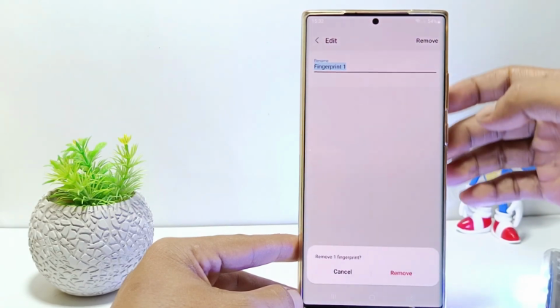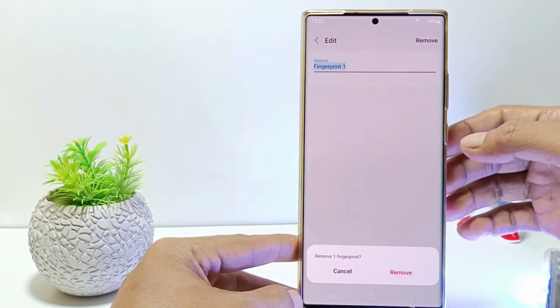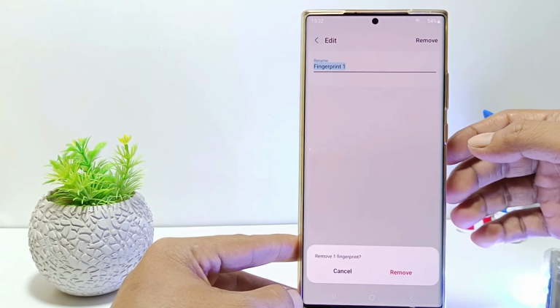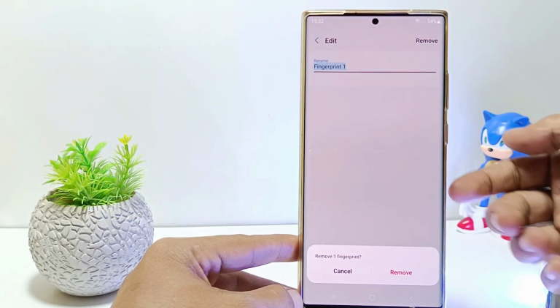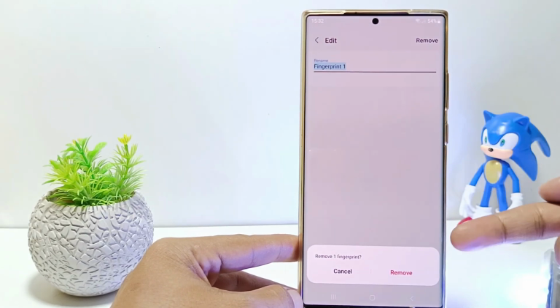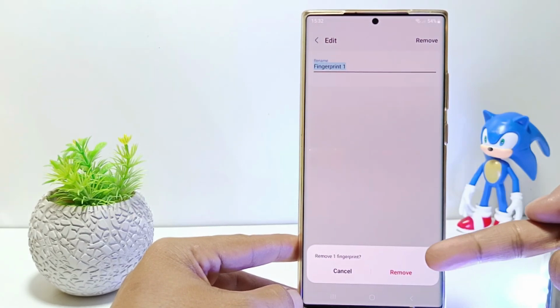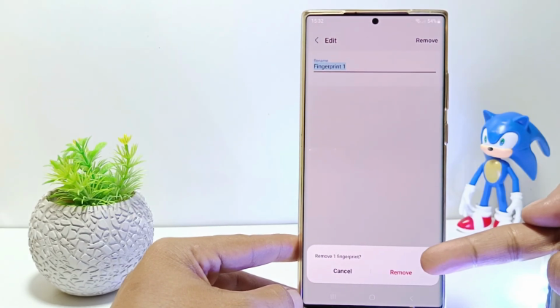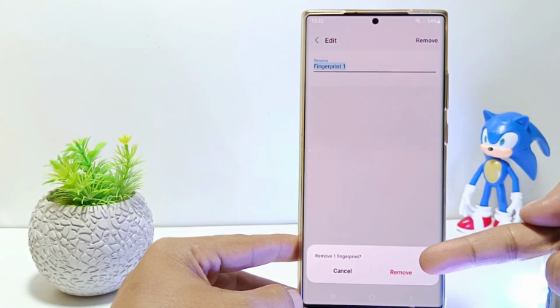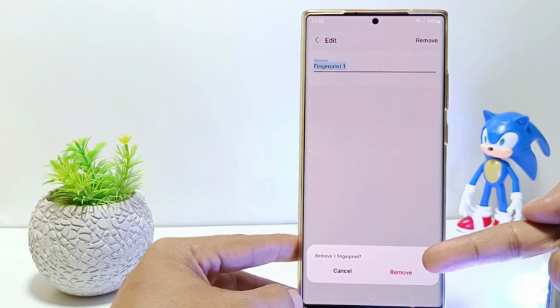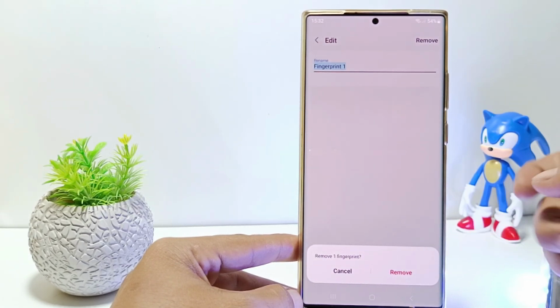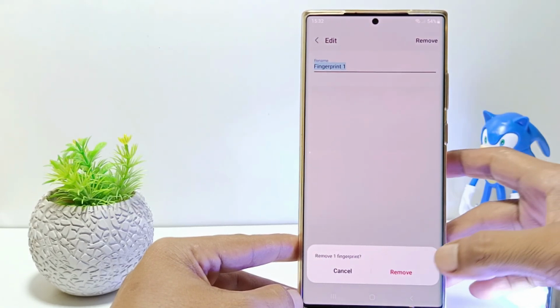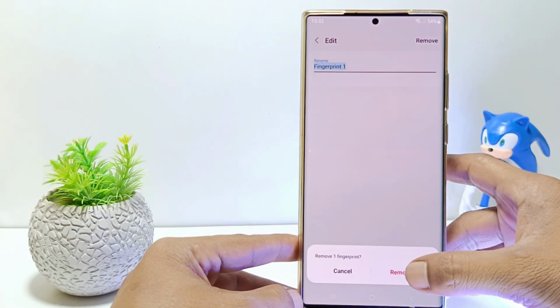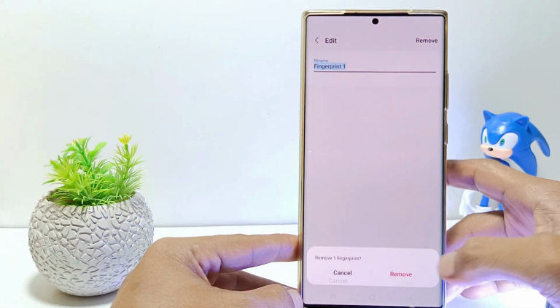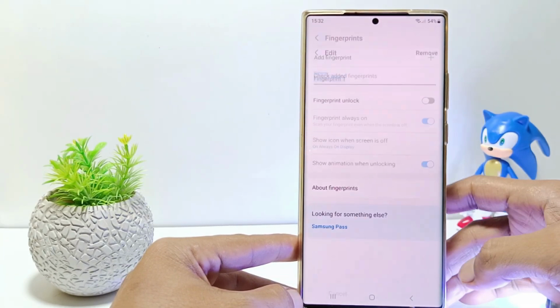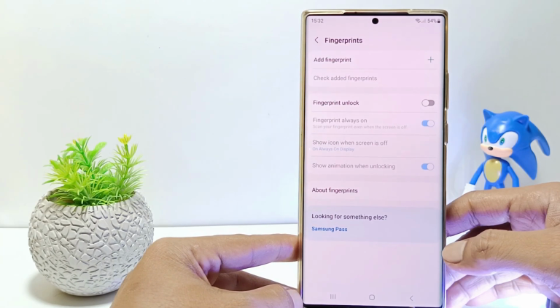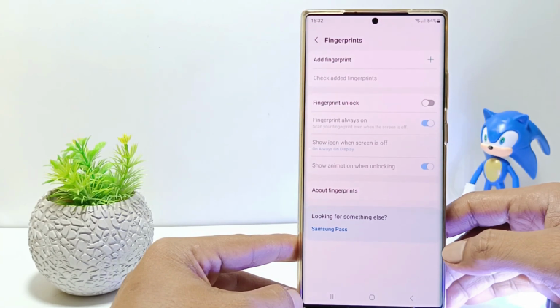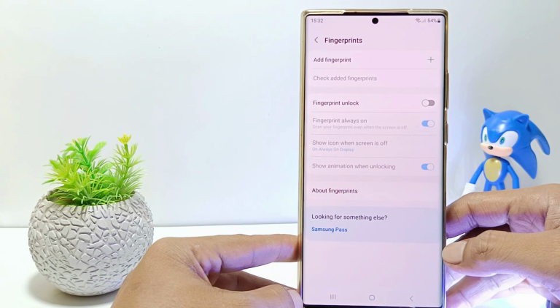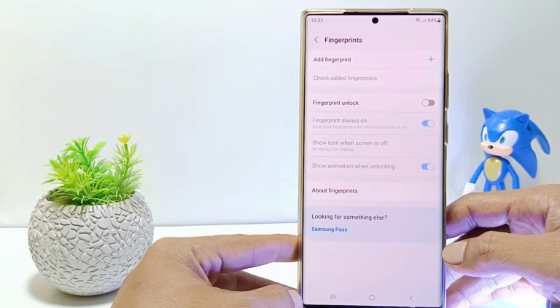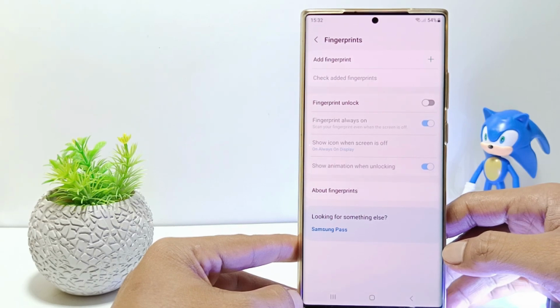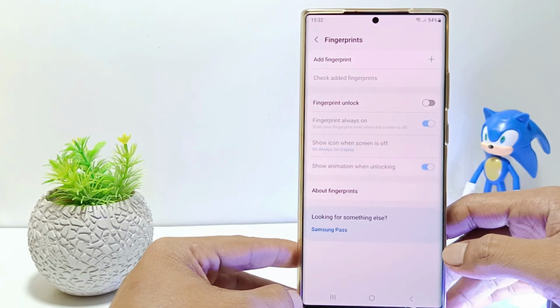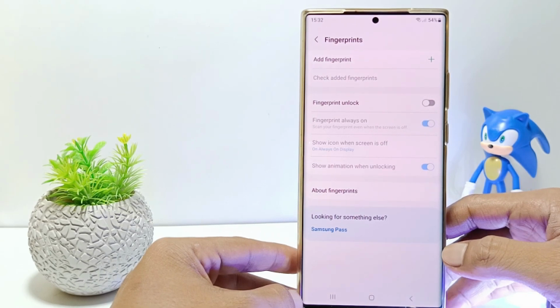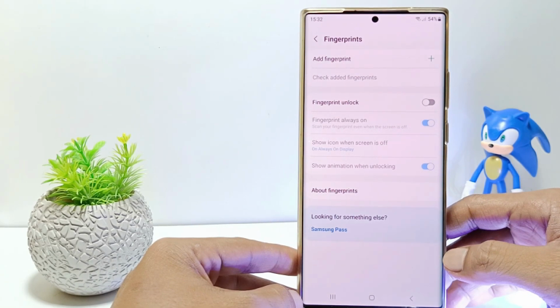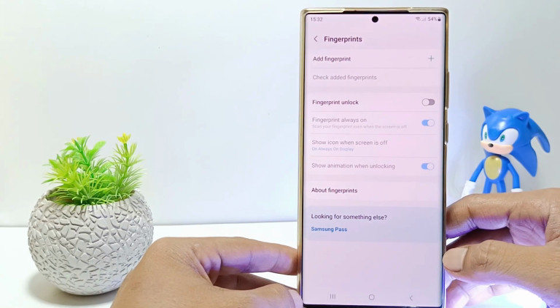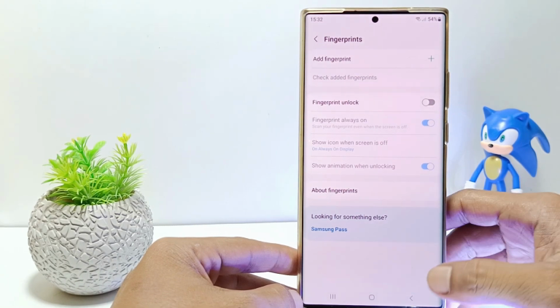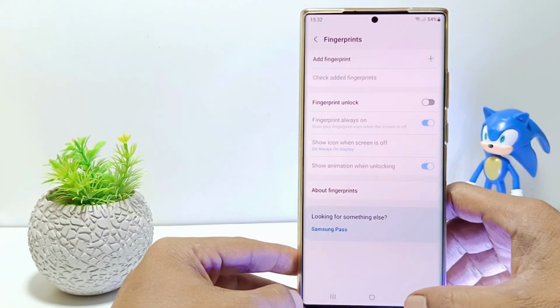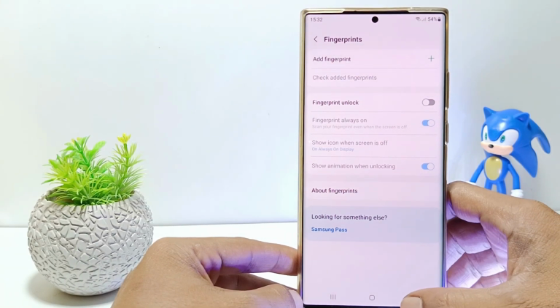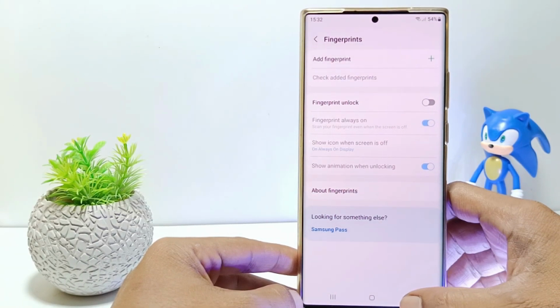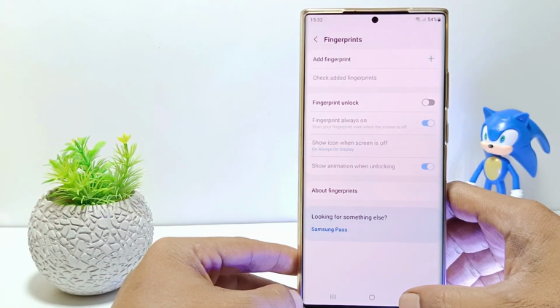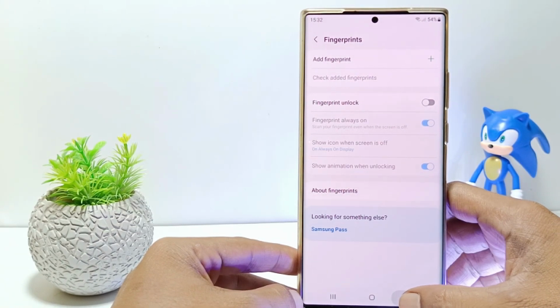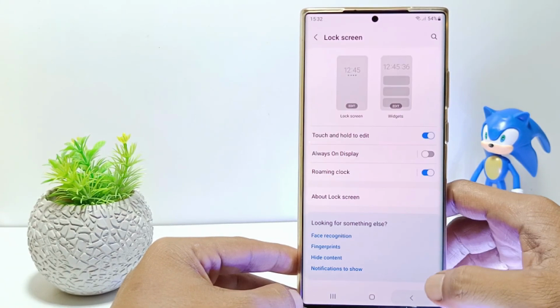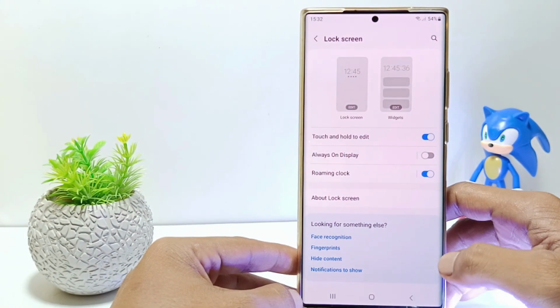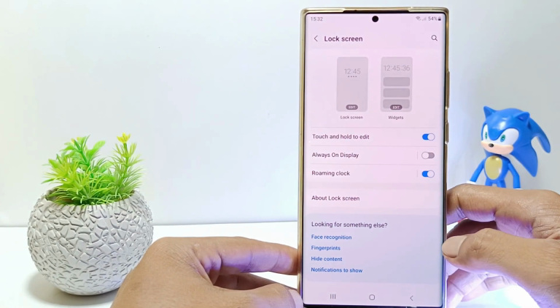And confirm remove. And now you have successfully removed the fingerprint on the Samsung Galaxy S23 Ultra.